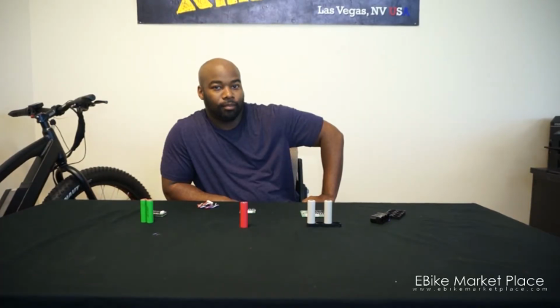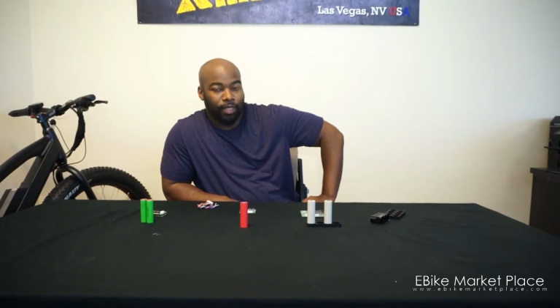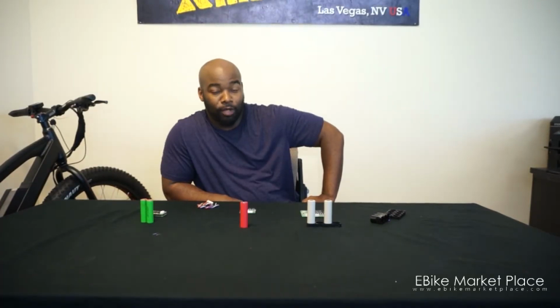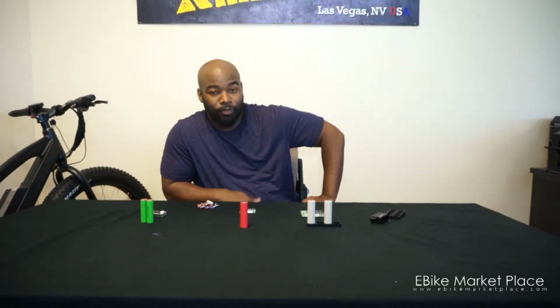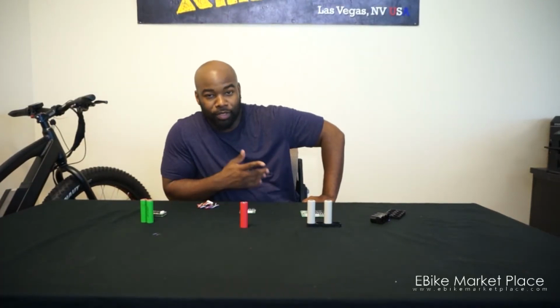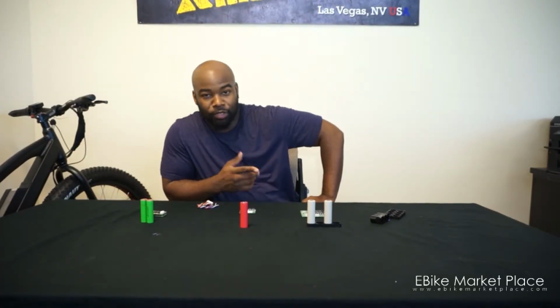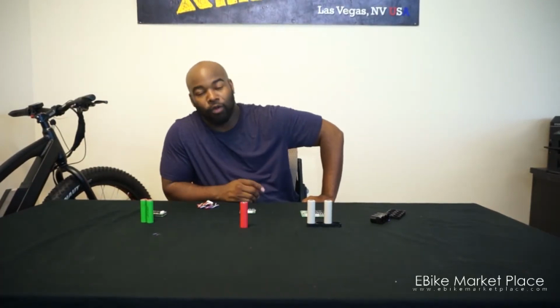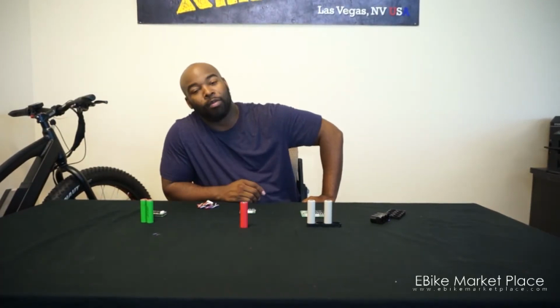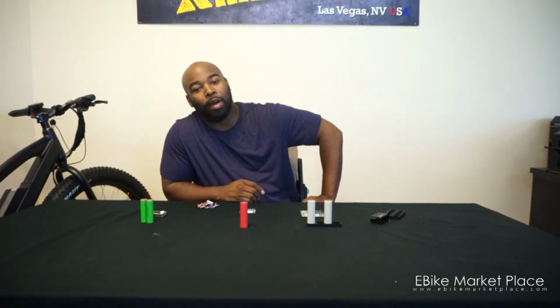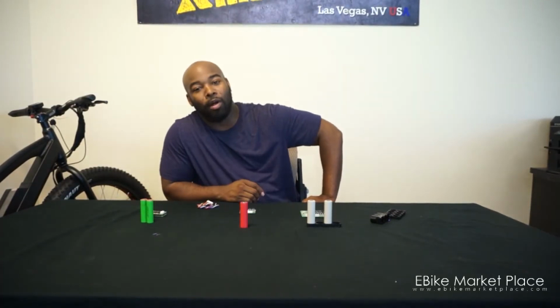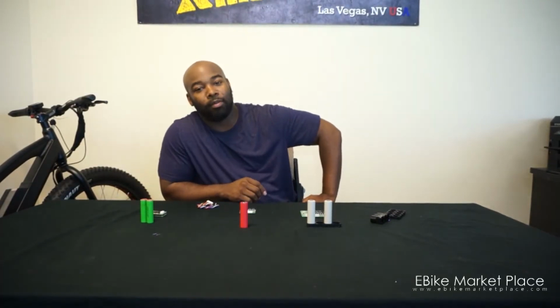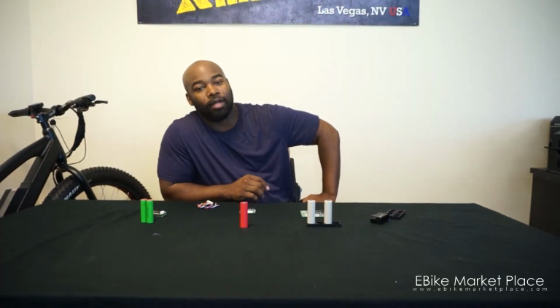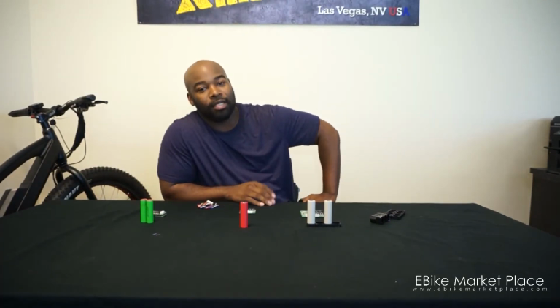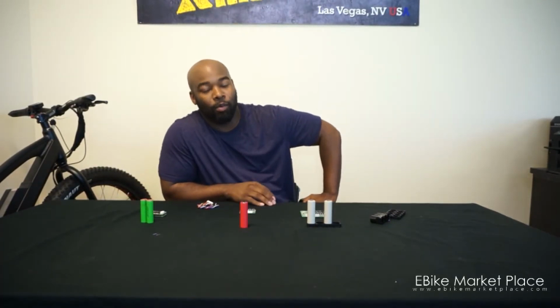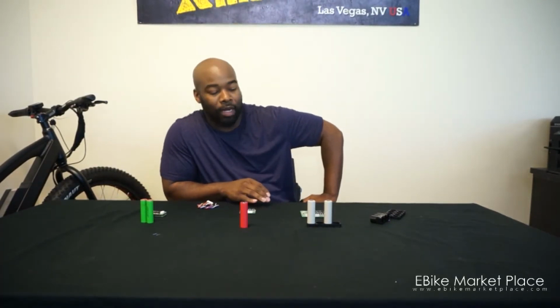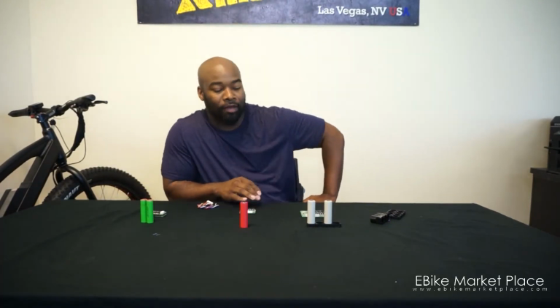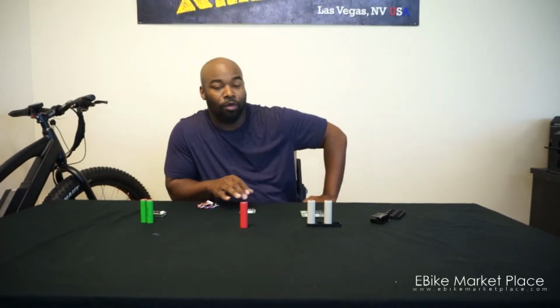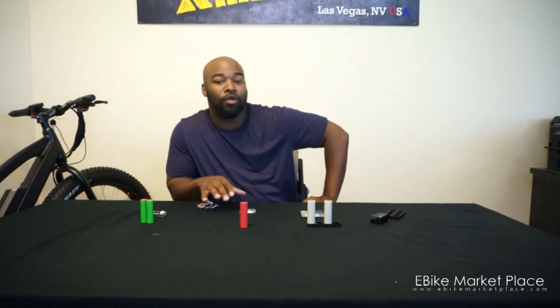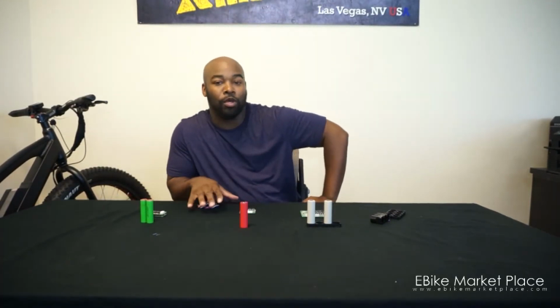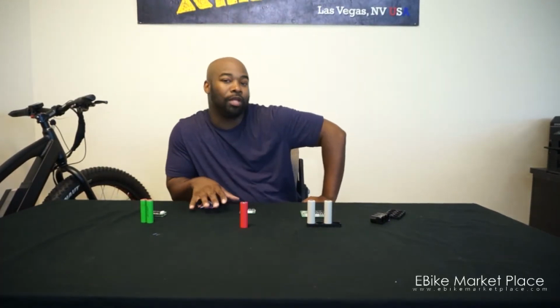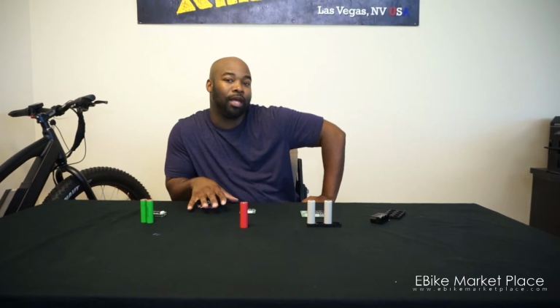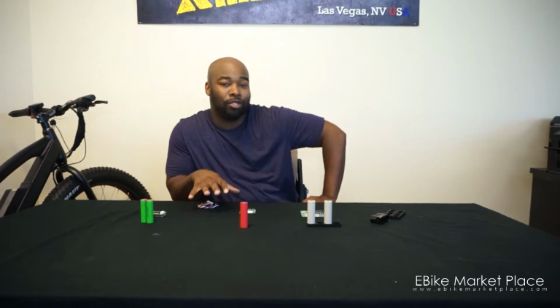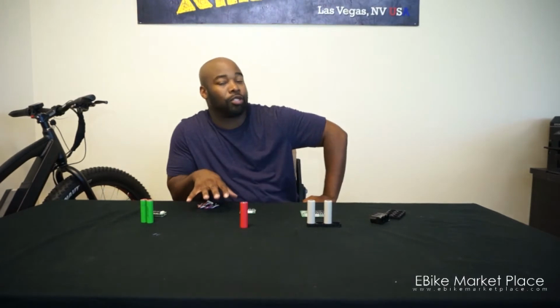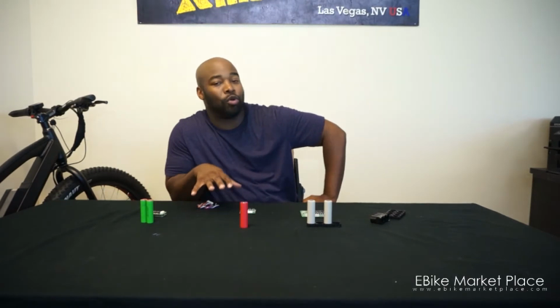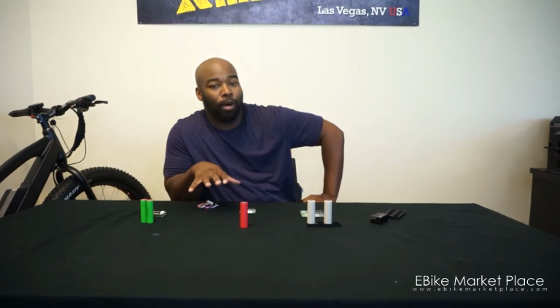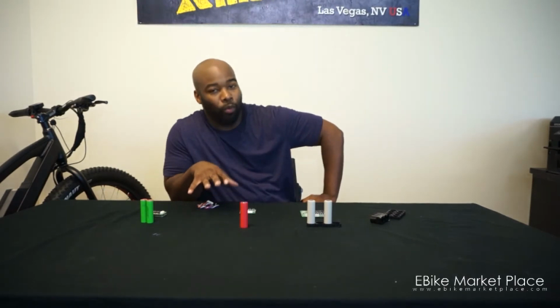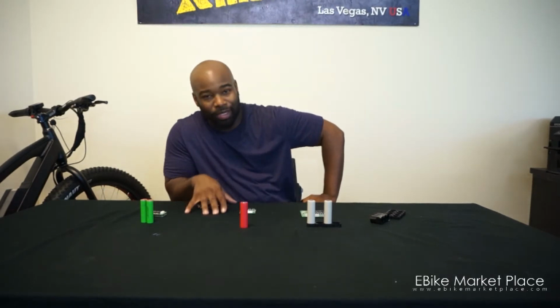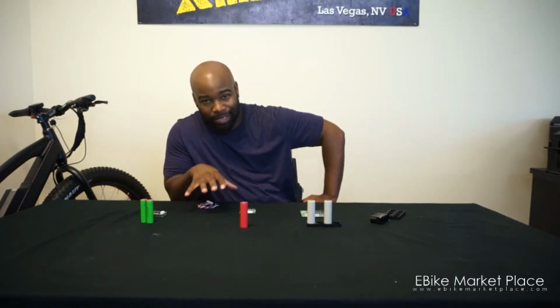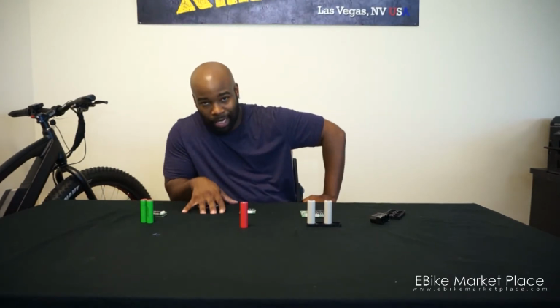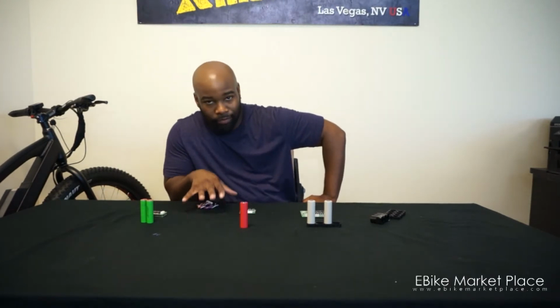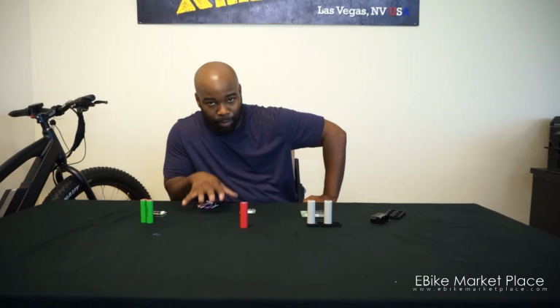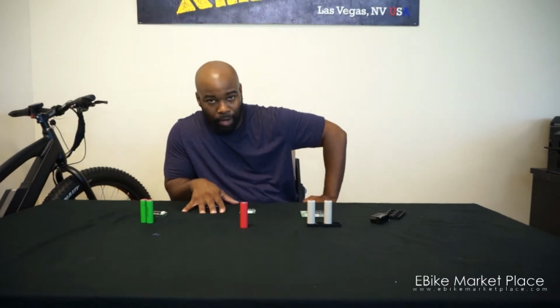Hello, this is Sean from UI Marketplace. I wanted to give you a video today to talk to you about what's inside of the battery.